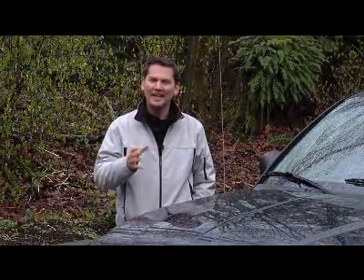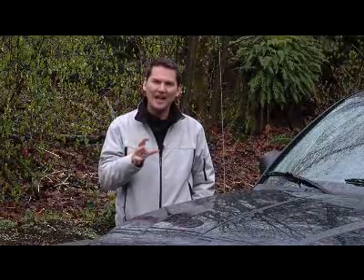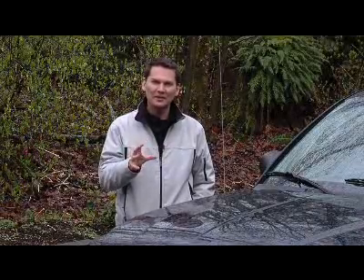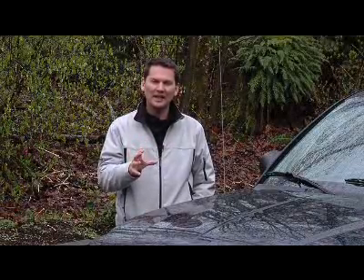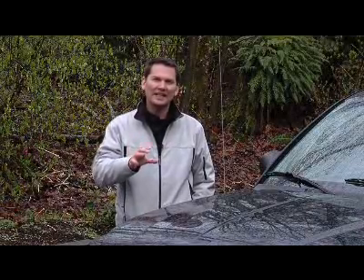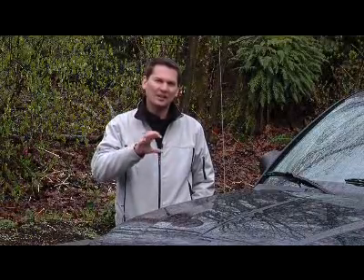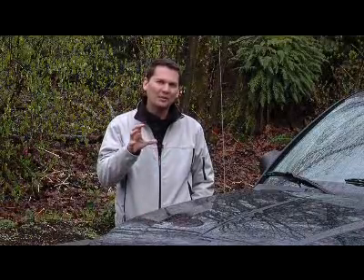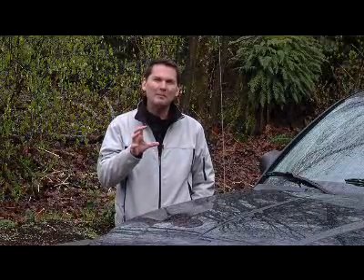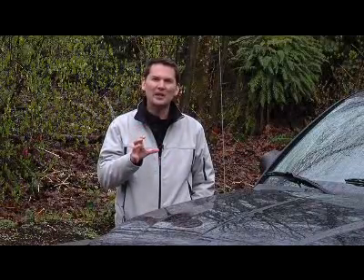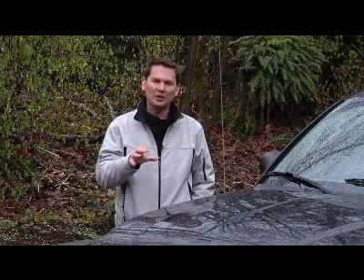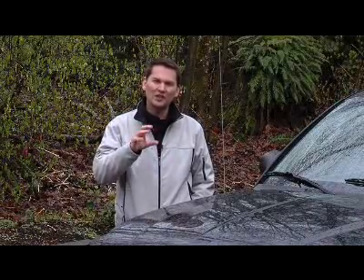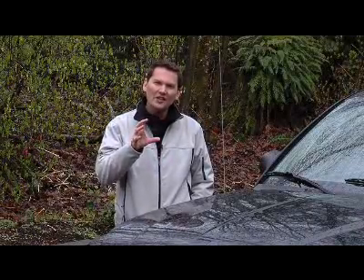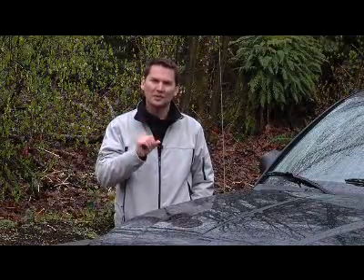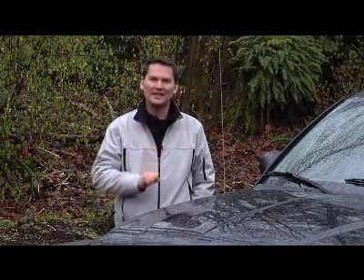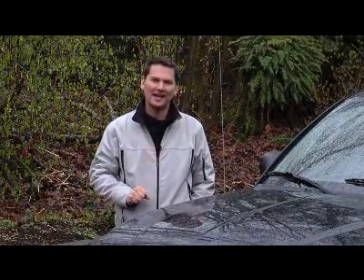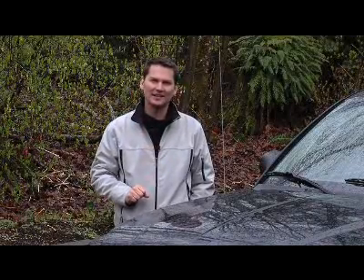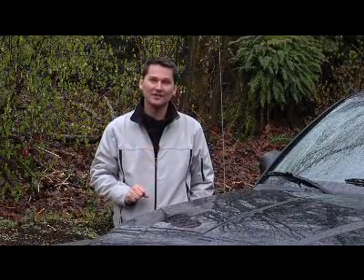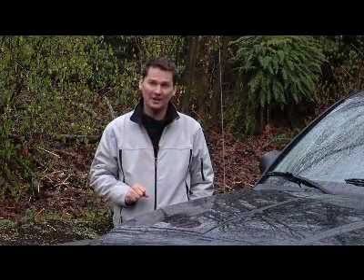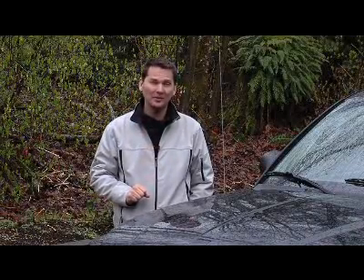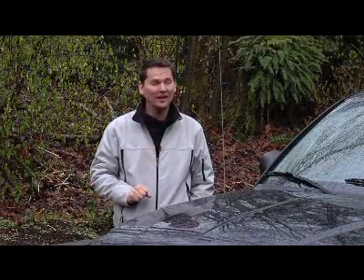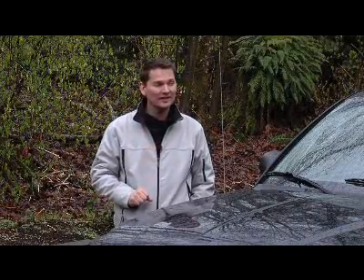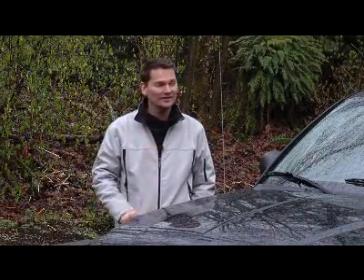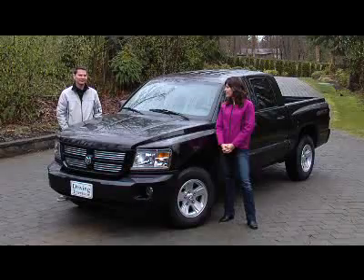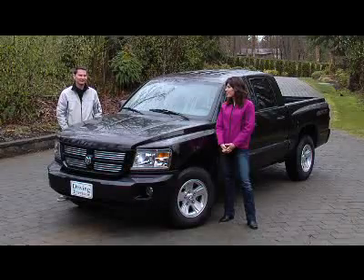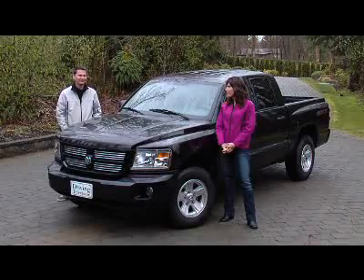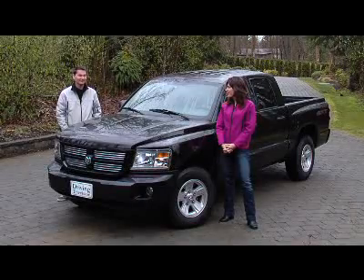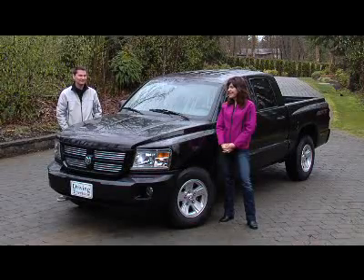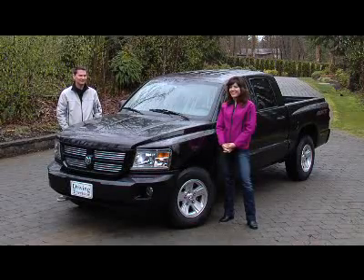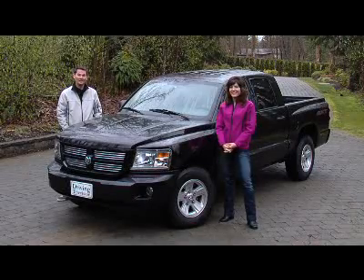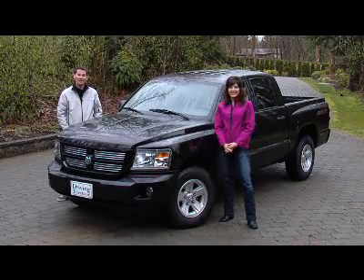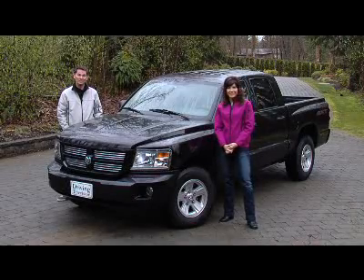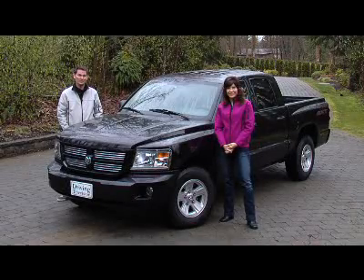It kind of is like the Three Bears truck — just the right size. Goldilocks? I'm not blonde, Zach. You have your moments.